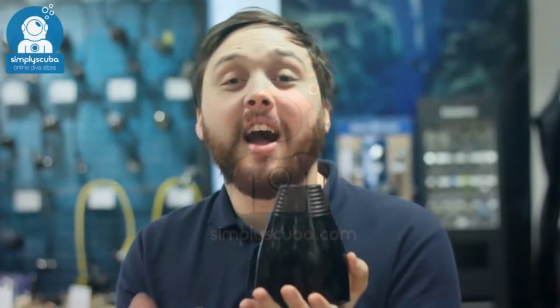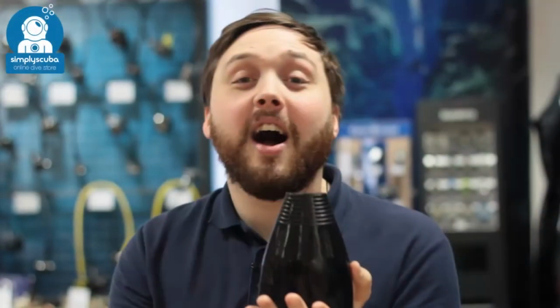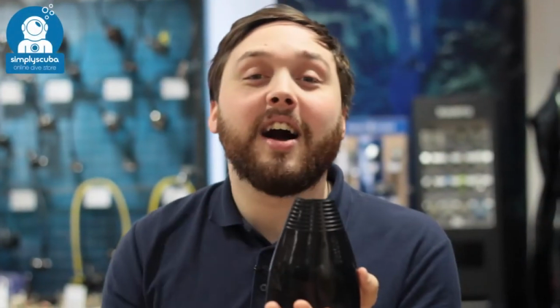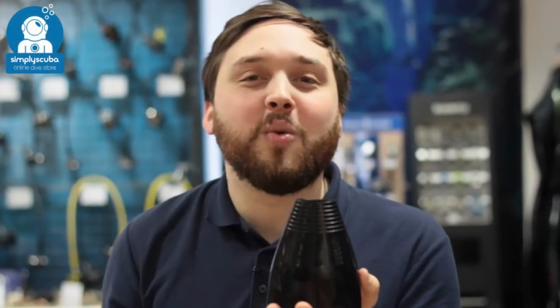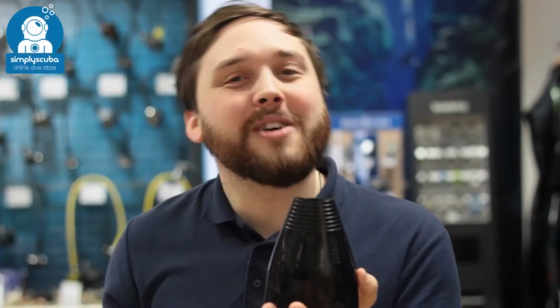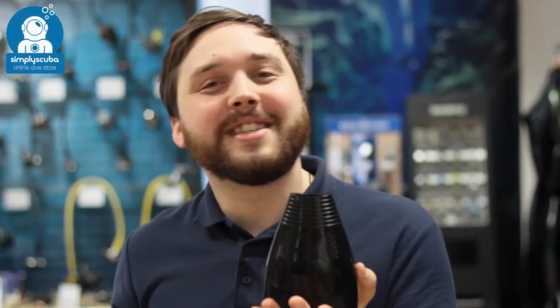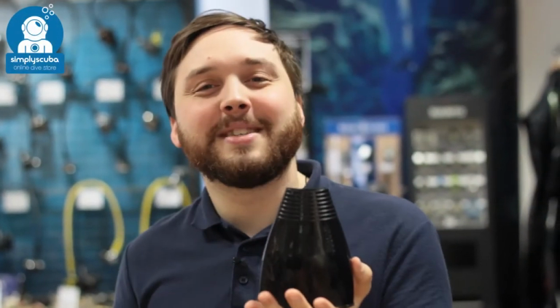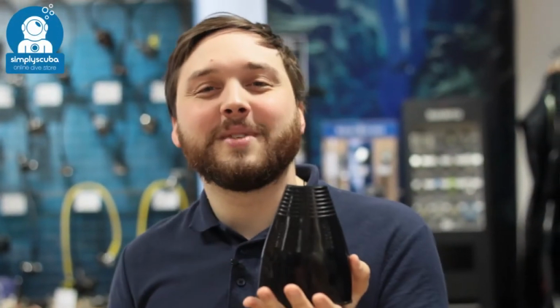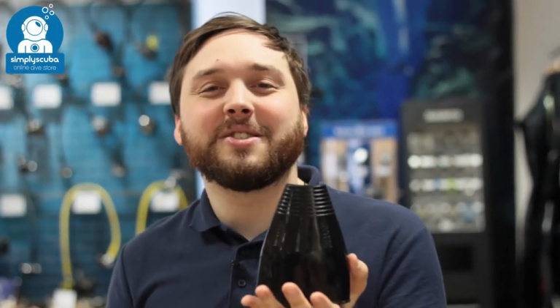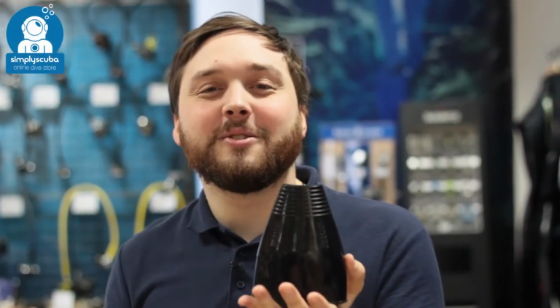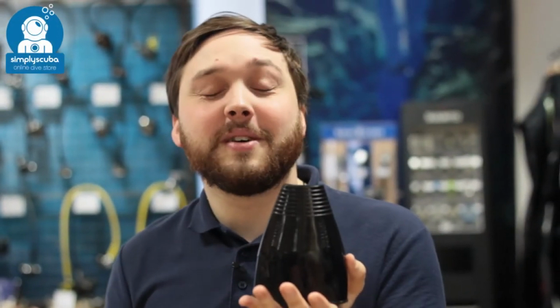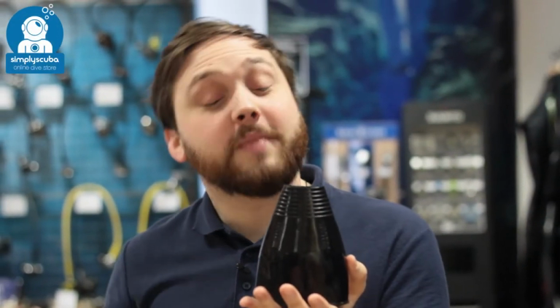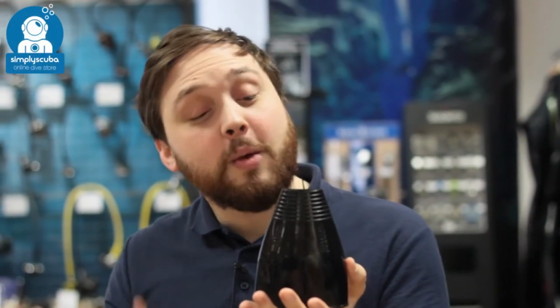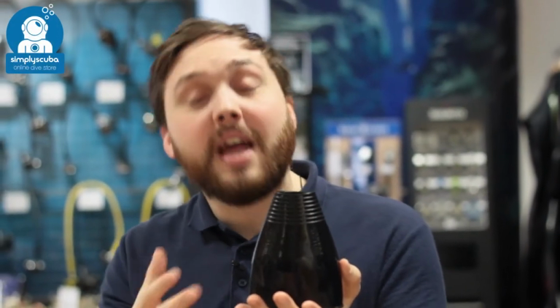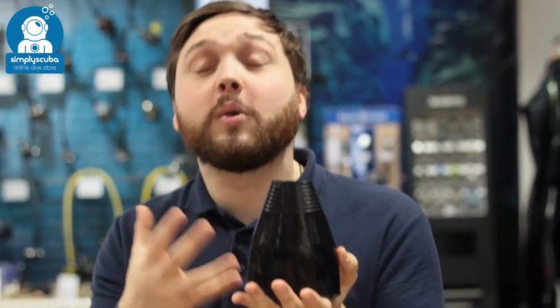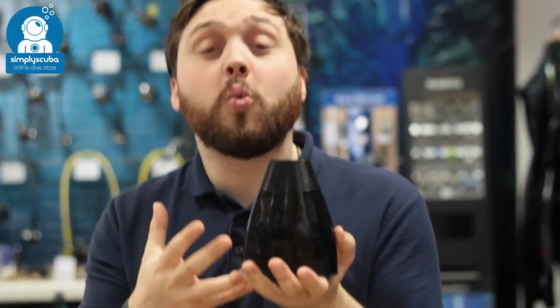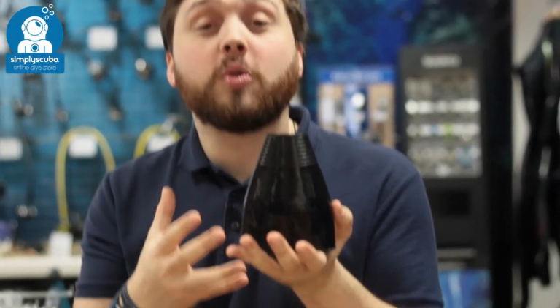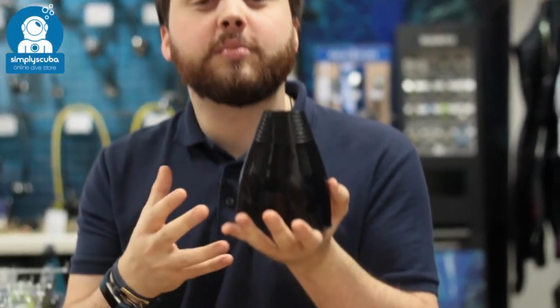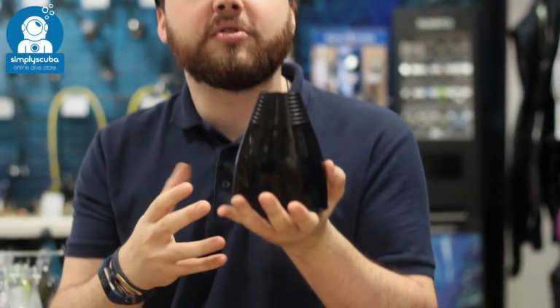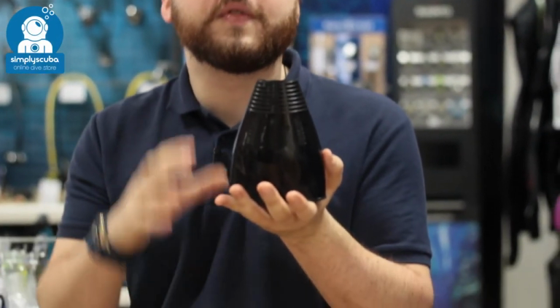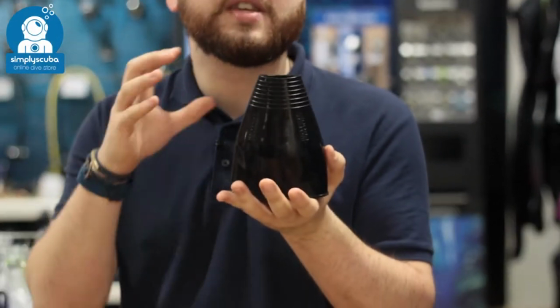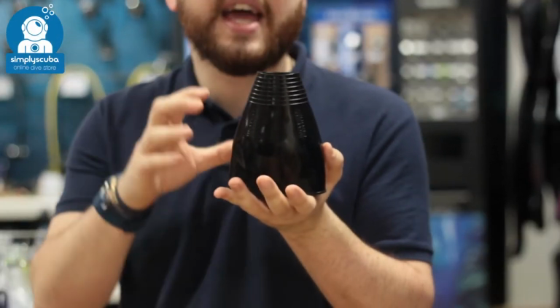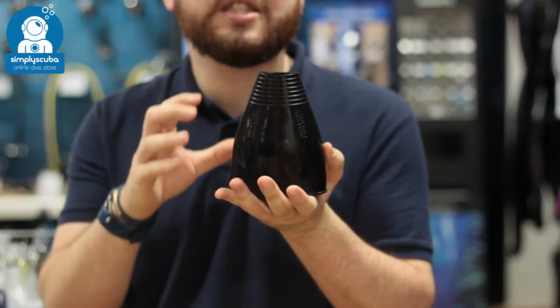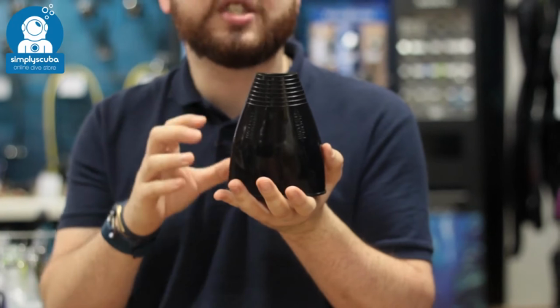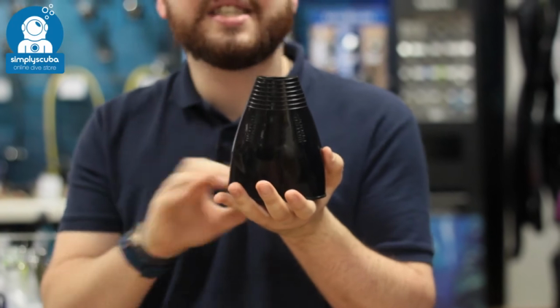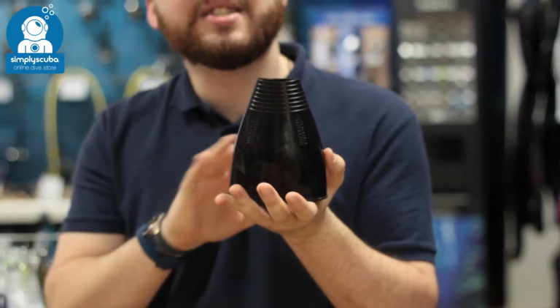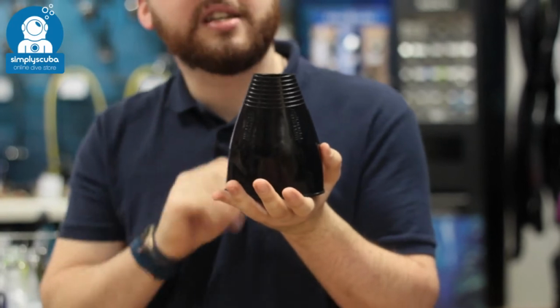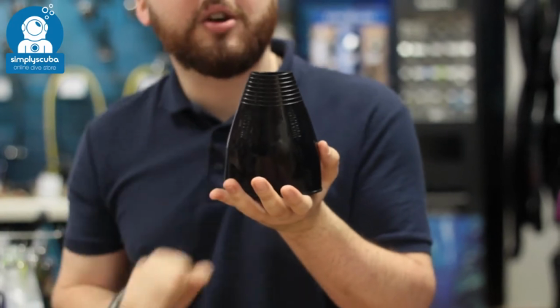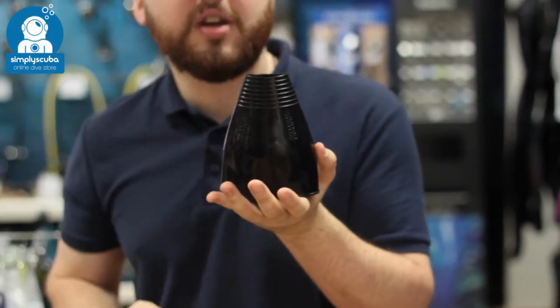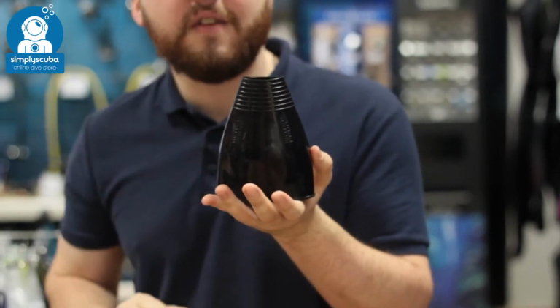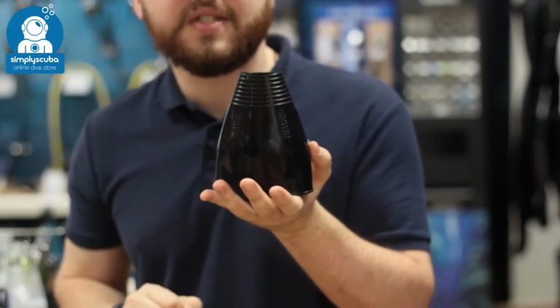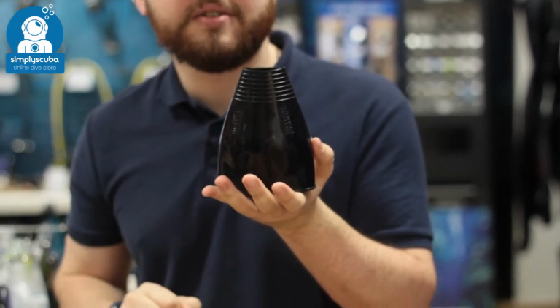Hi, welcome to Simply Scuba. Here we have the waterproof HD silicone cuff seal.